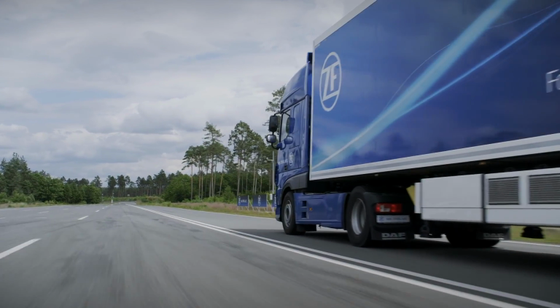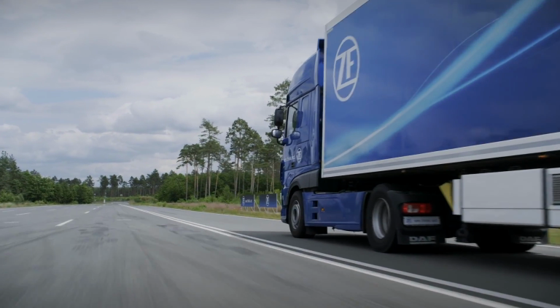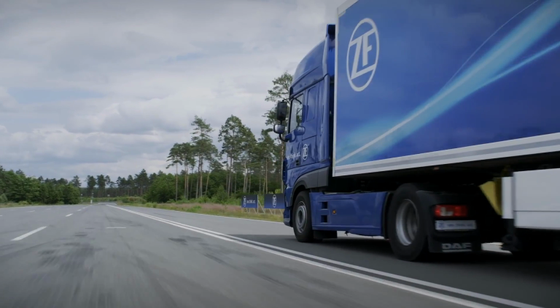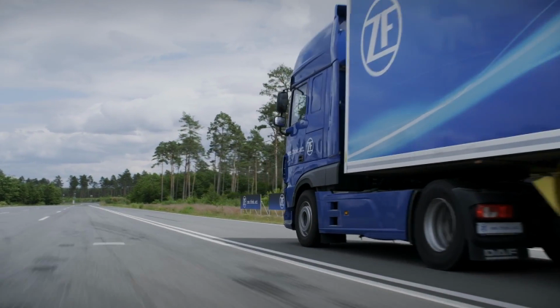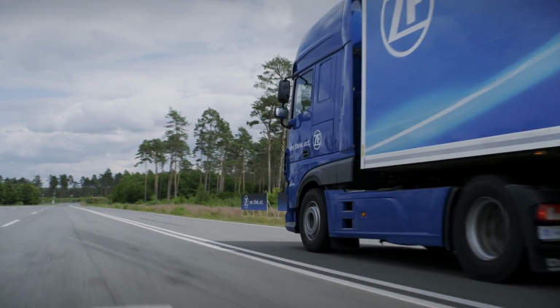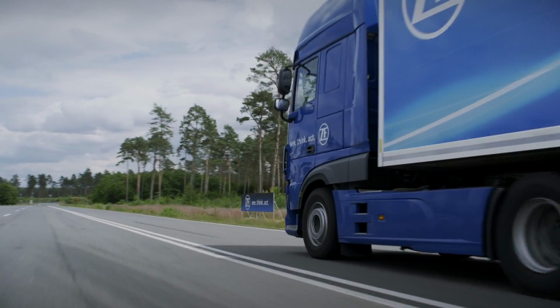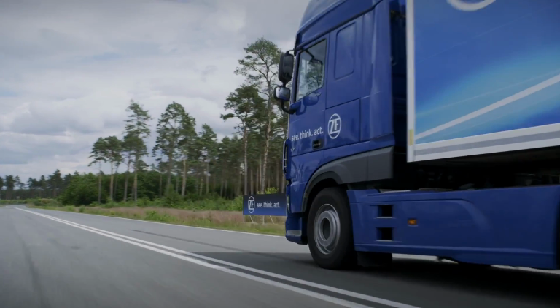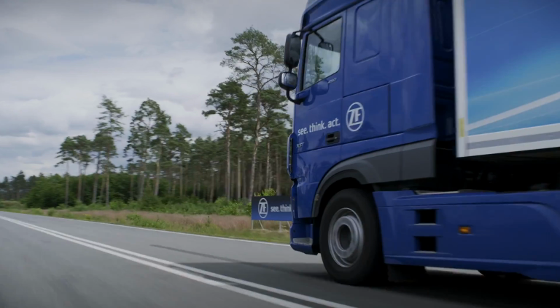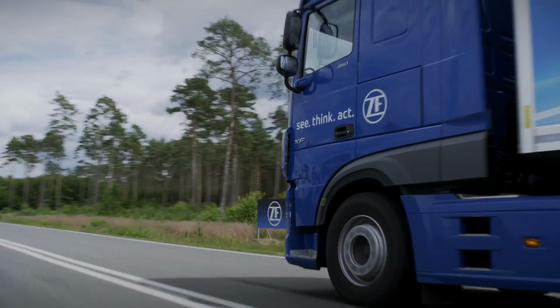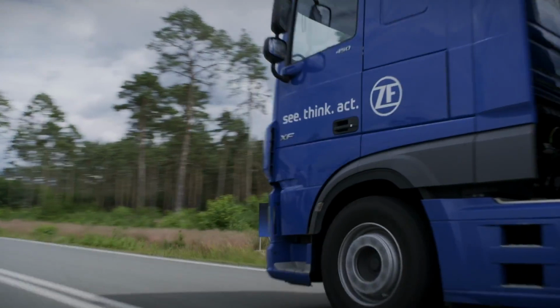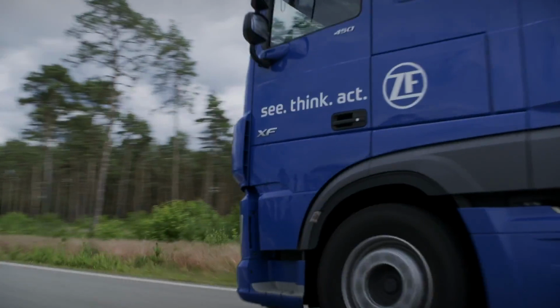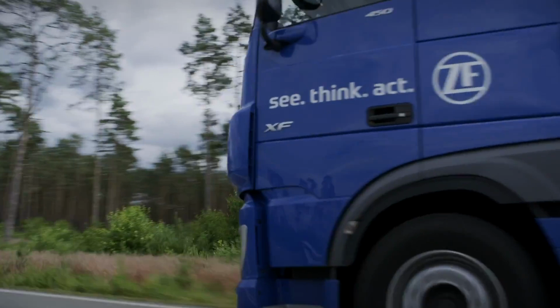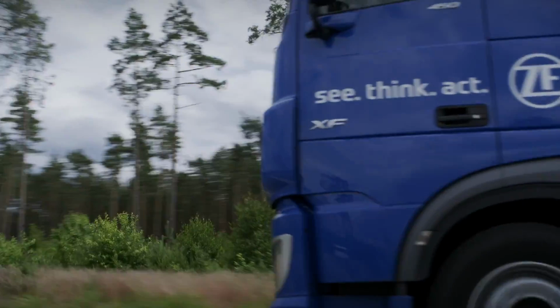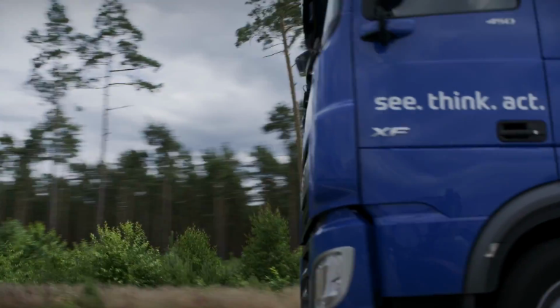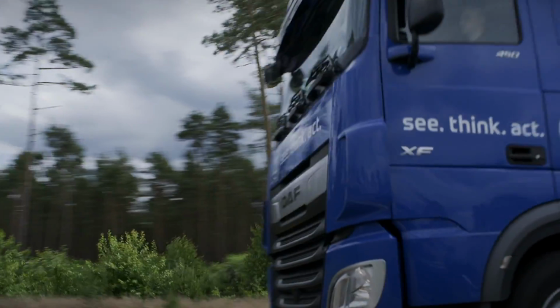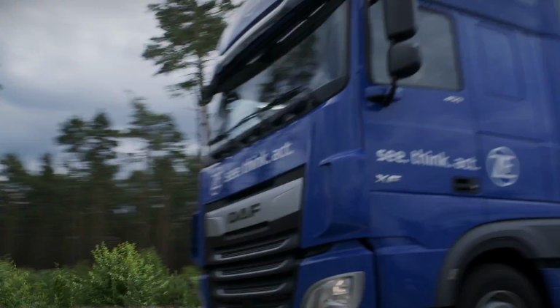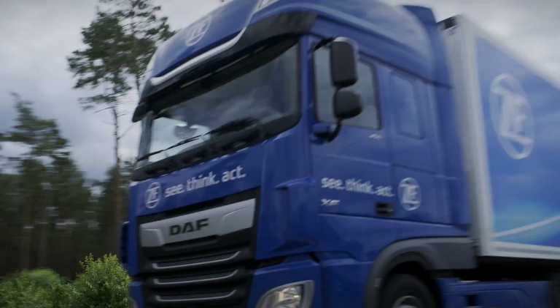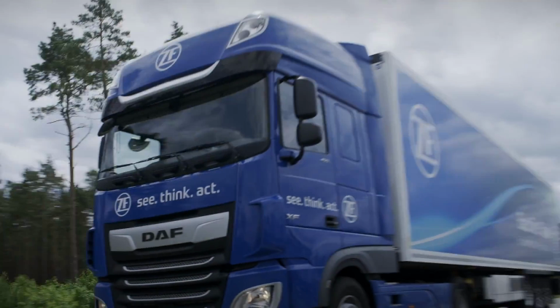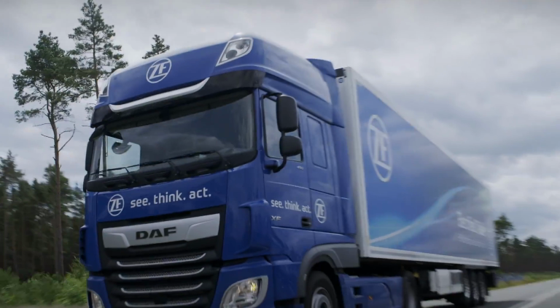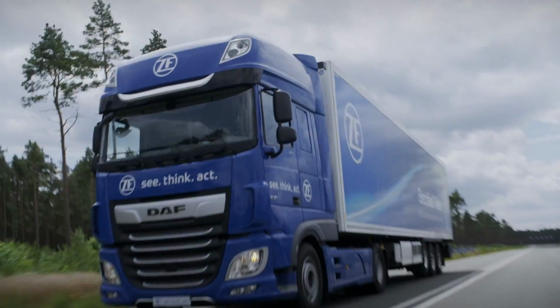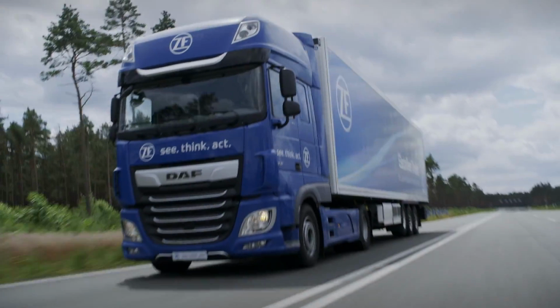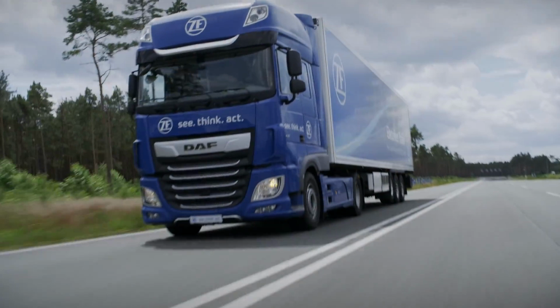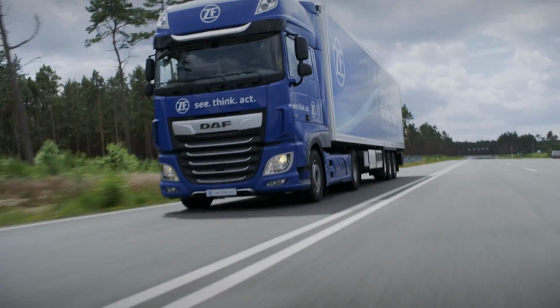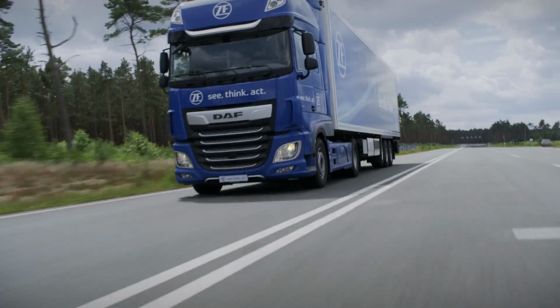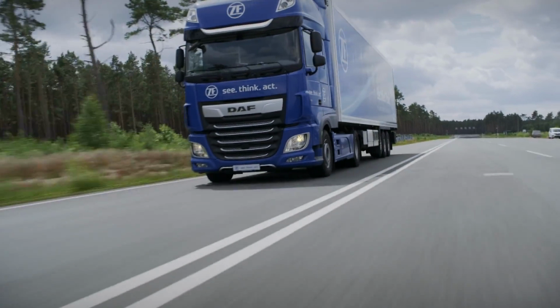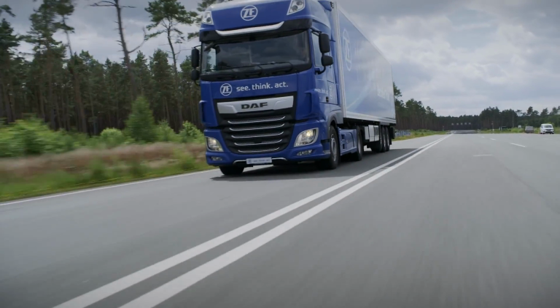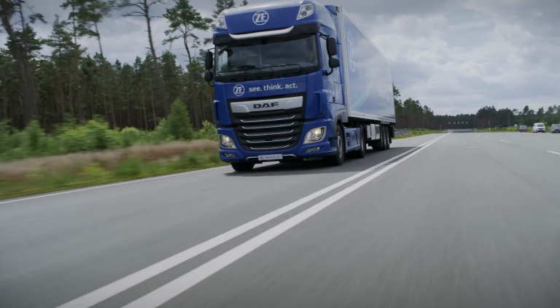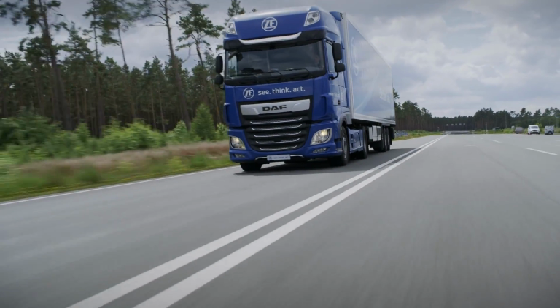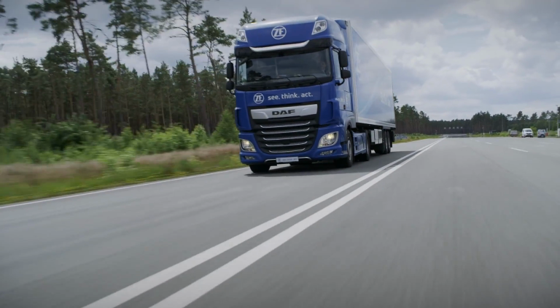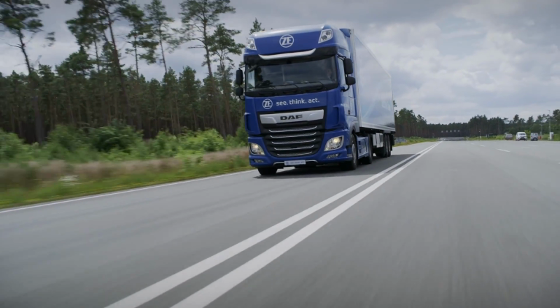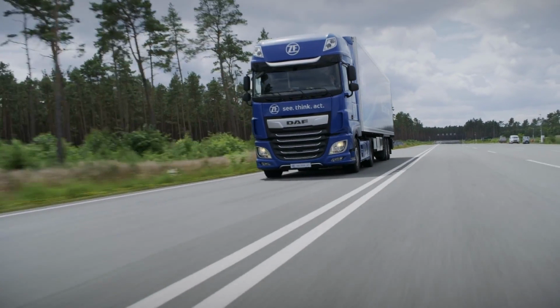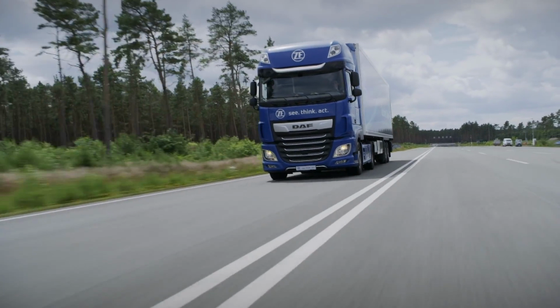This is an important thing because the truck alone cannot achieve the CO2 targets we have. Therefore we need the trailer.